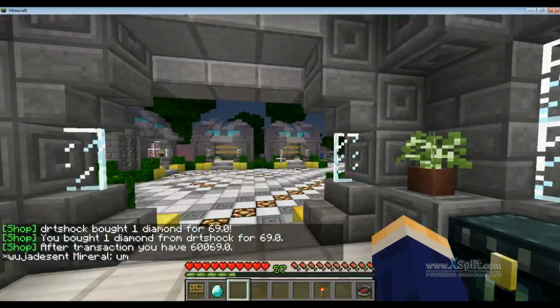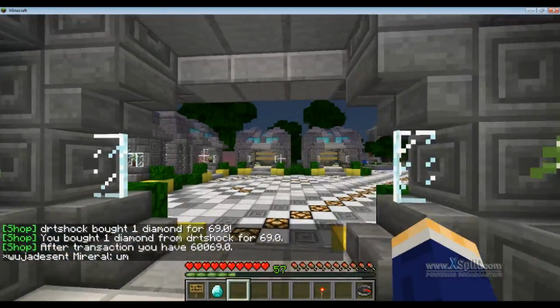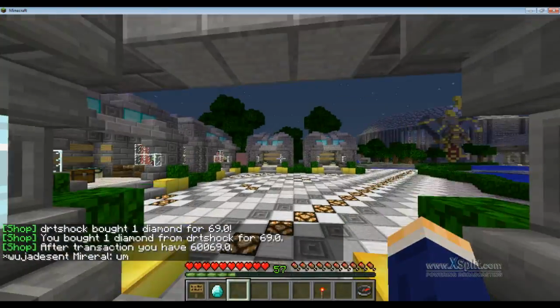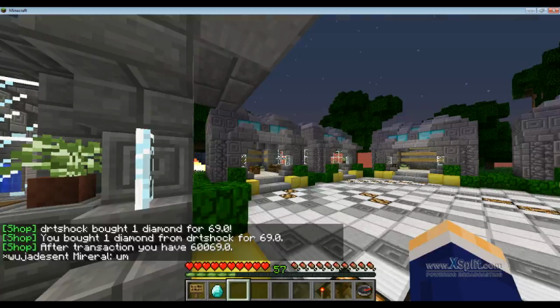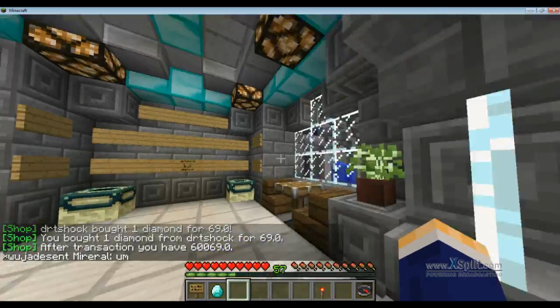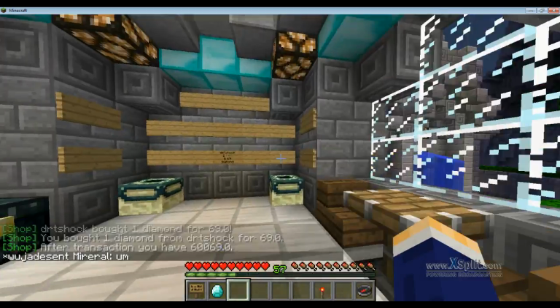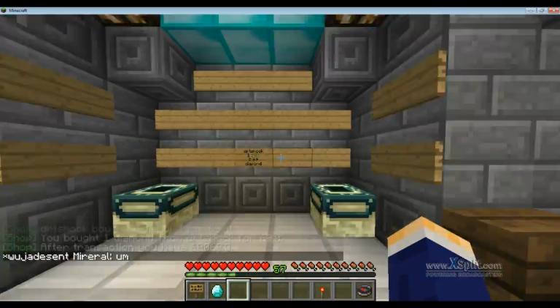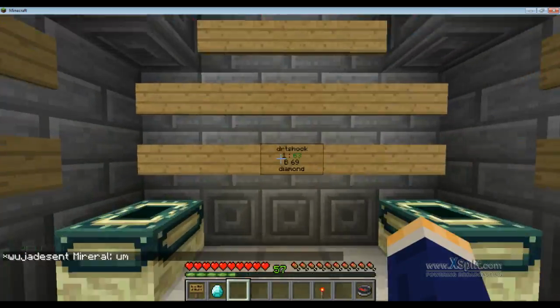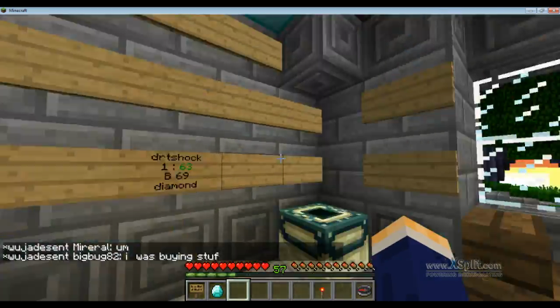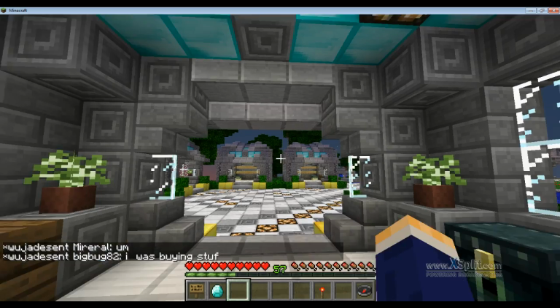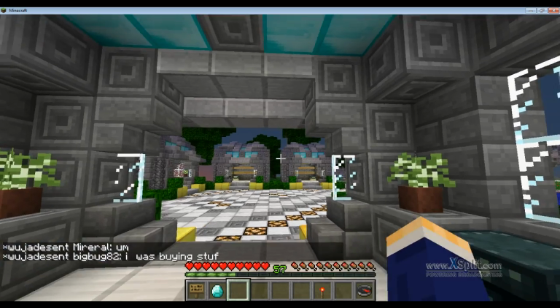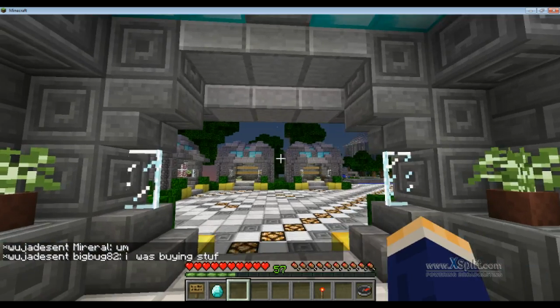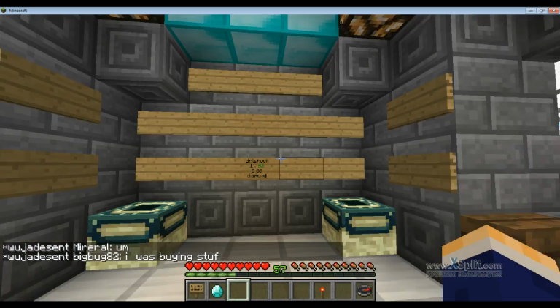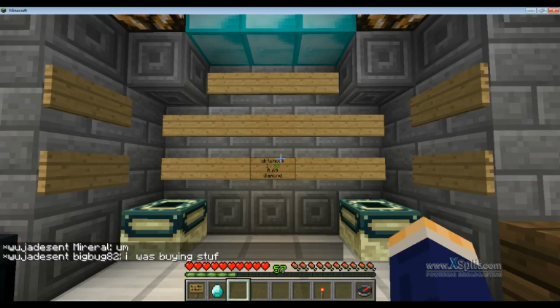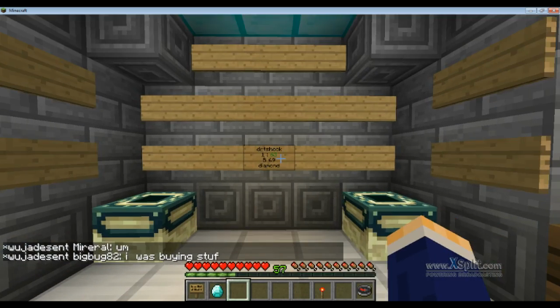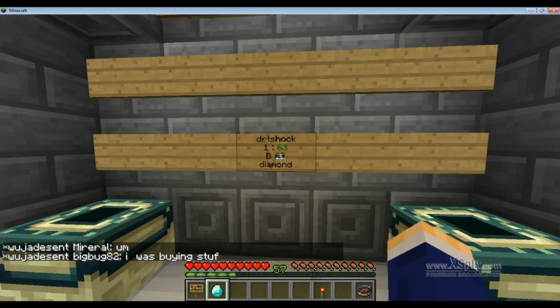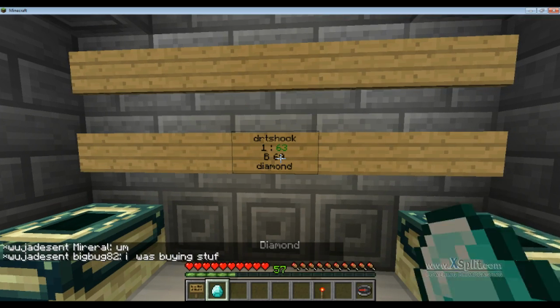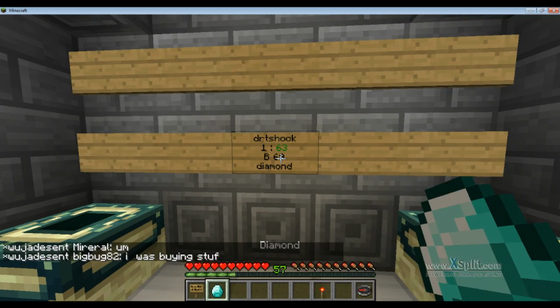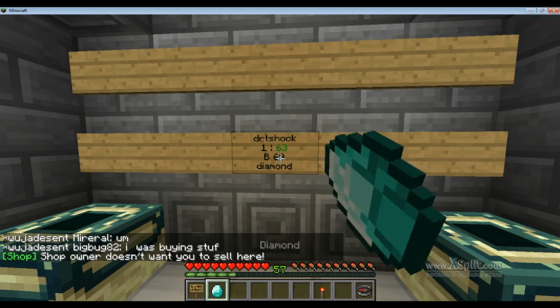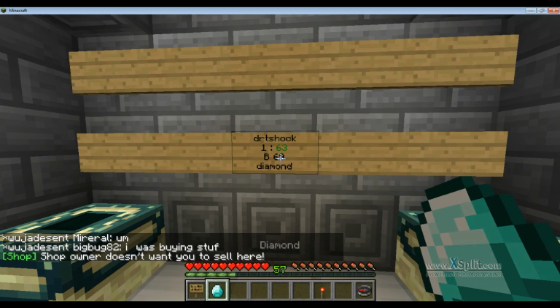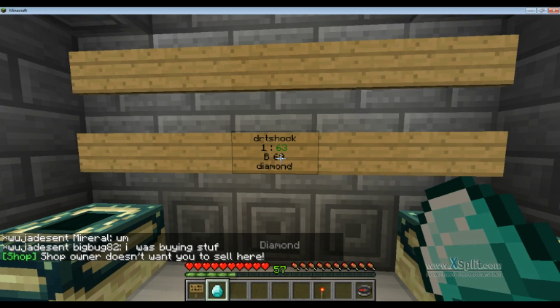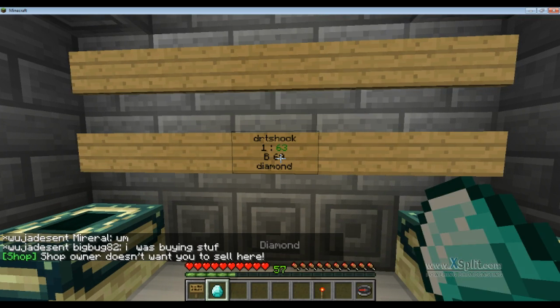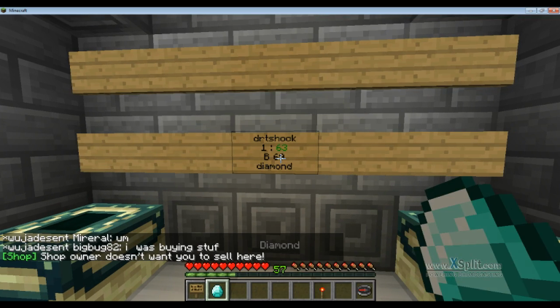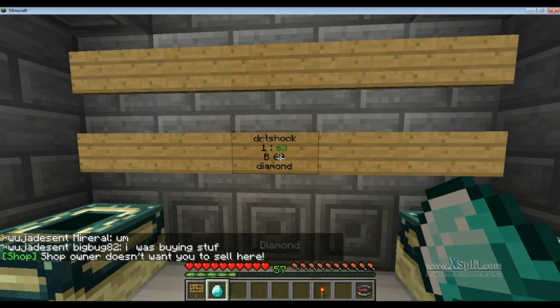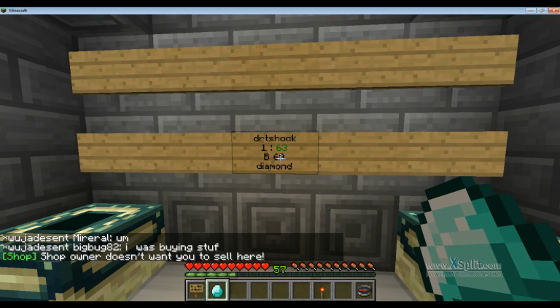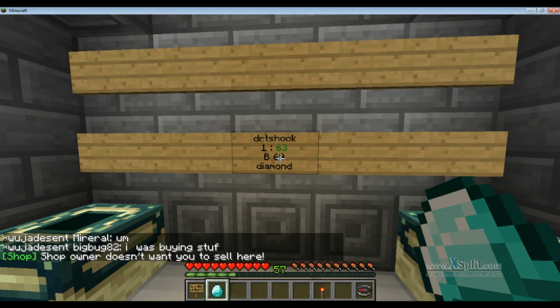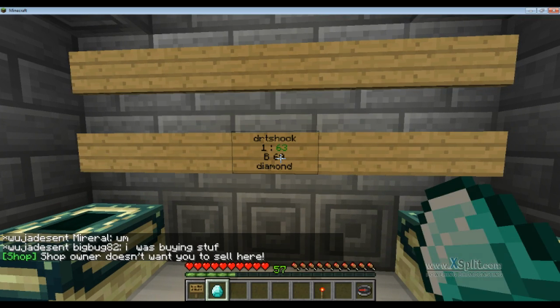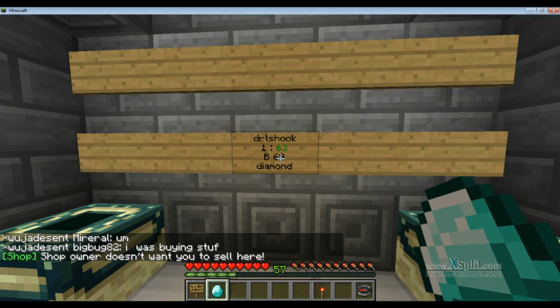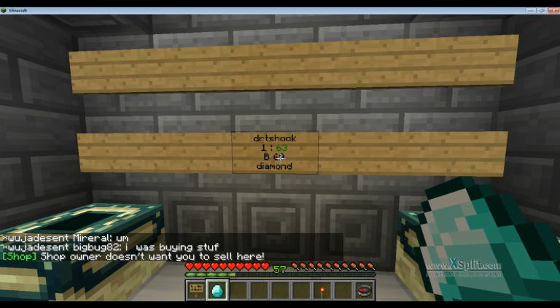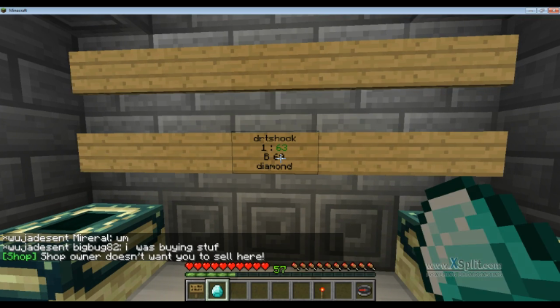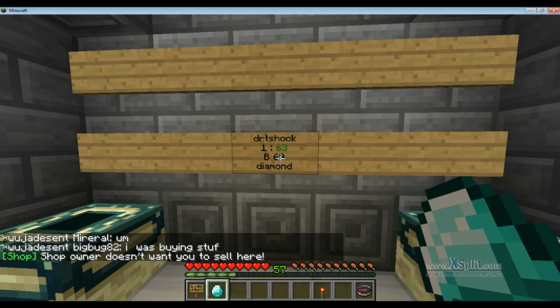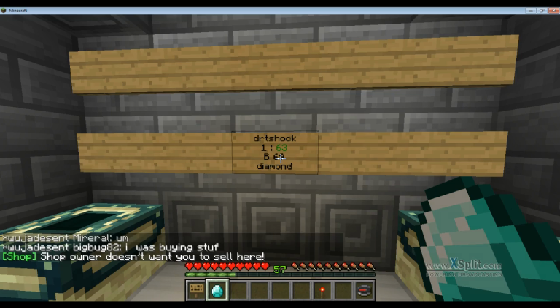Say that a shop buys and sells — all you have to do is left-click. But right there it says the shop owner does not want you to sell stuff there.